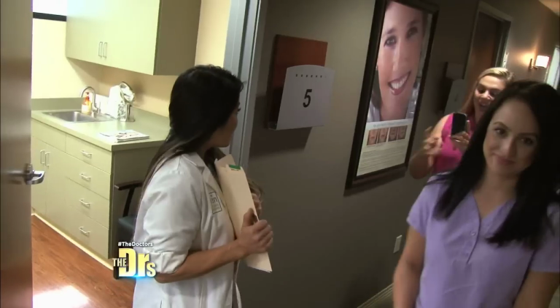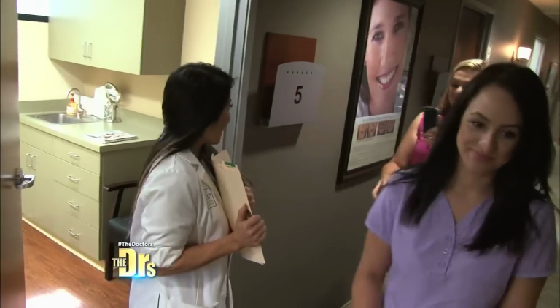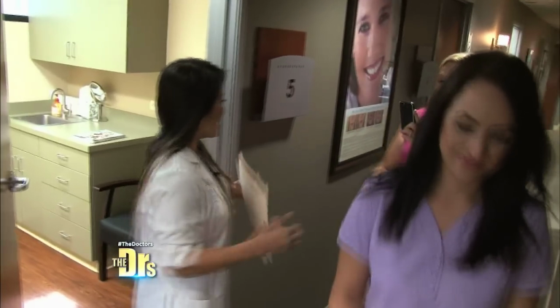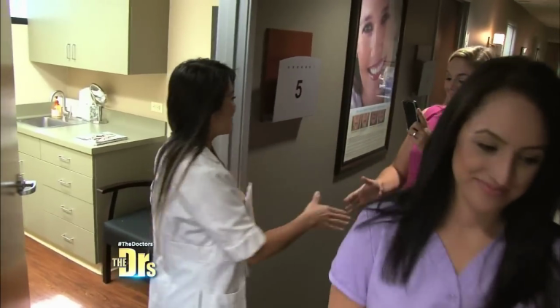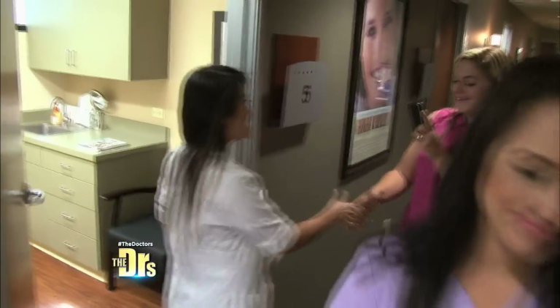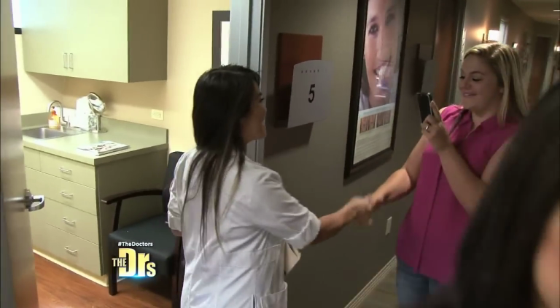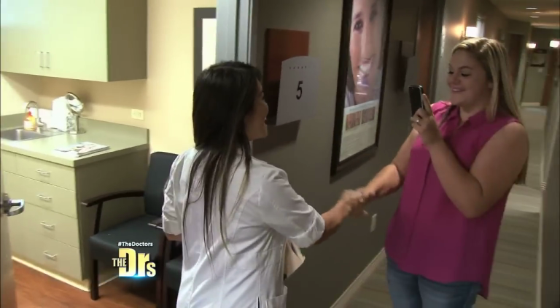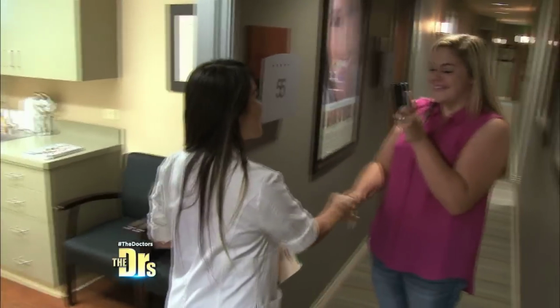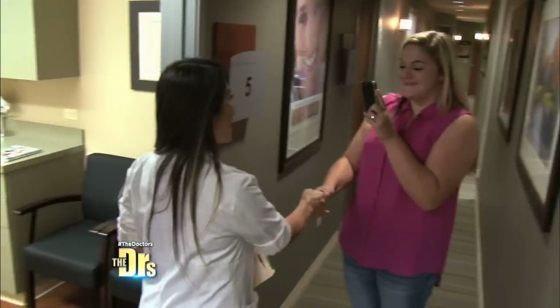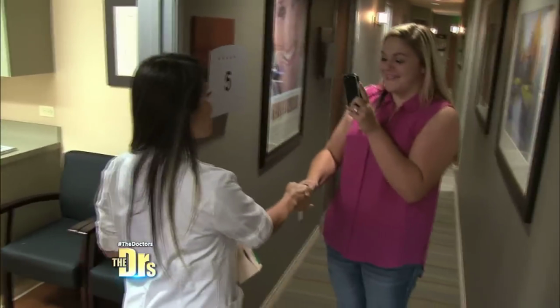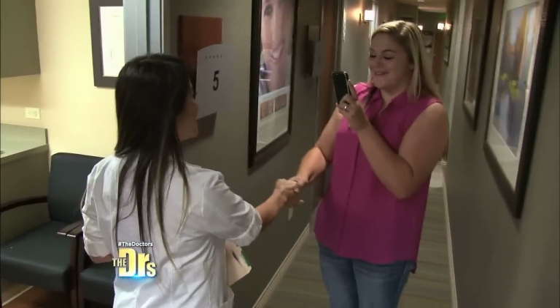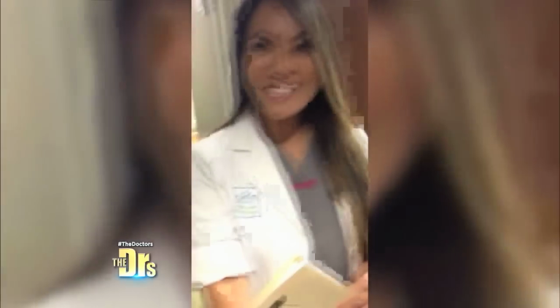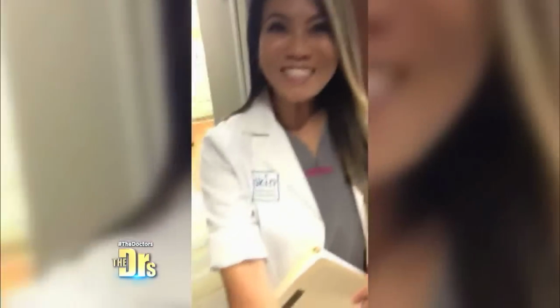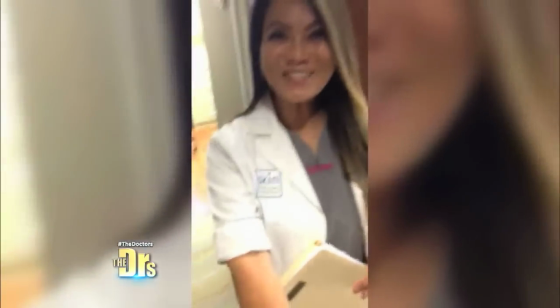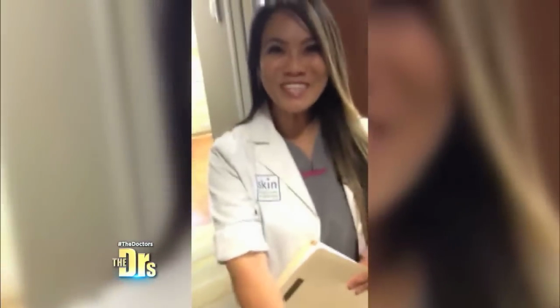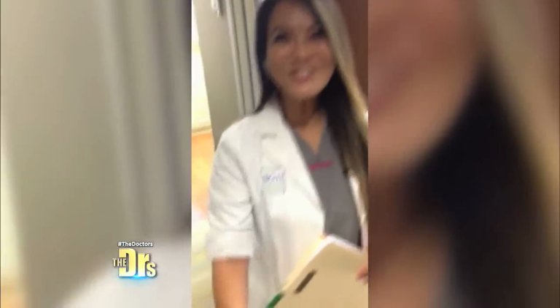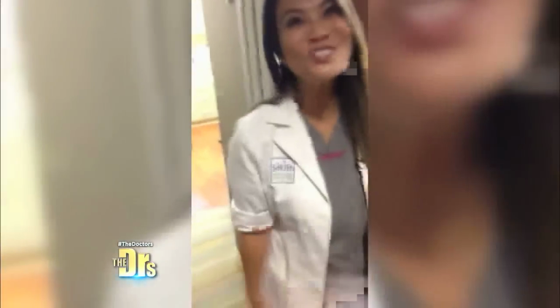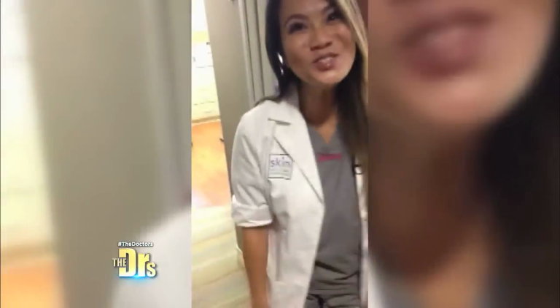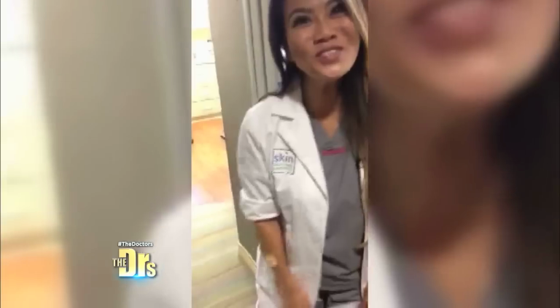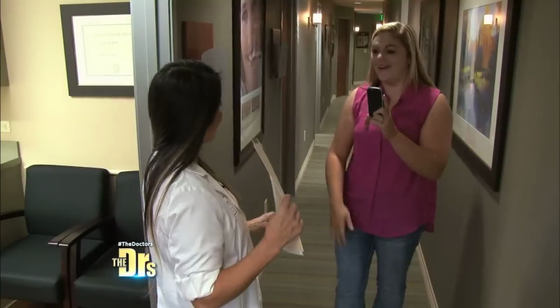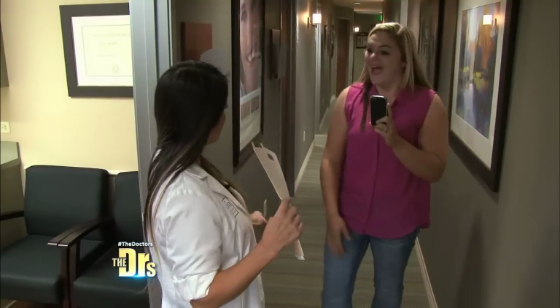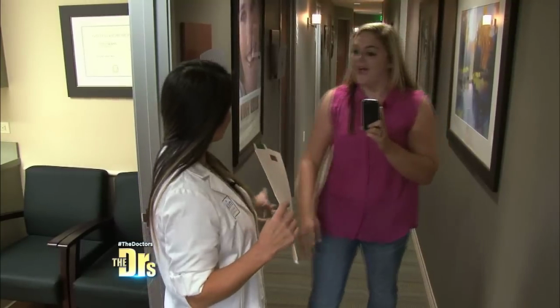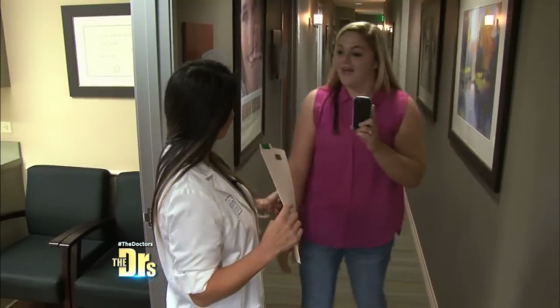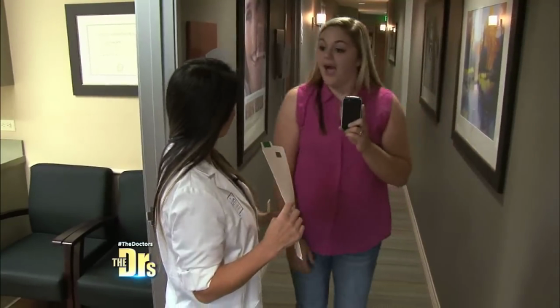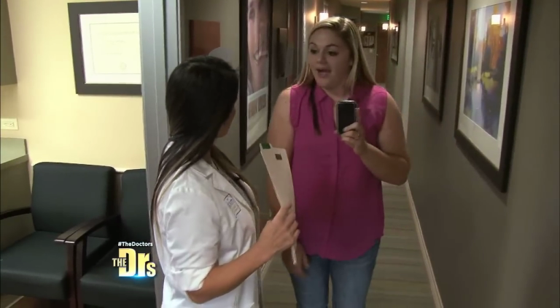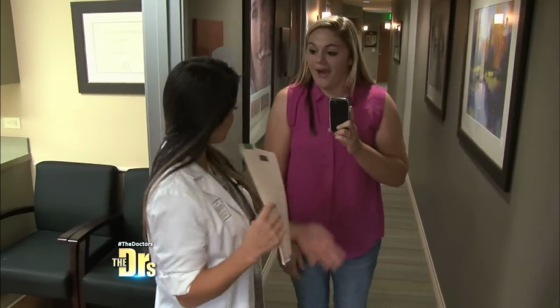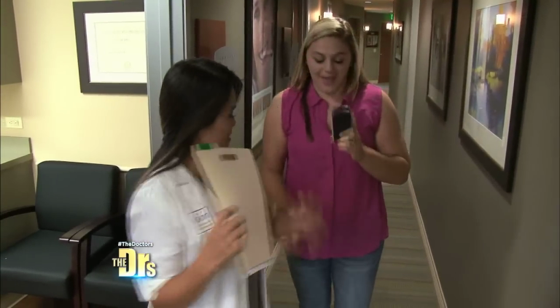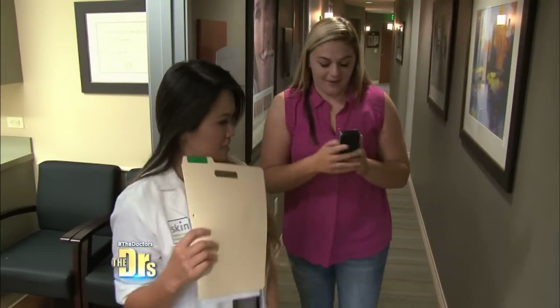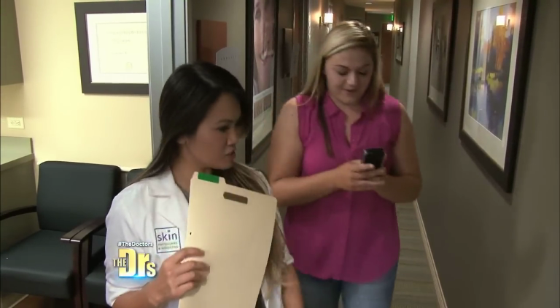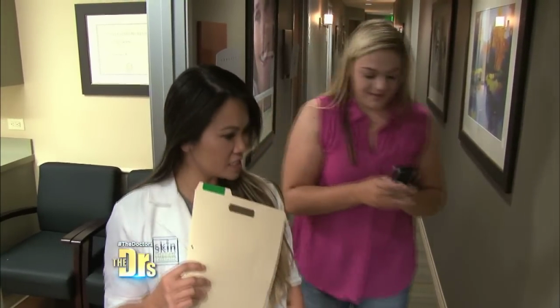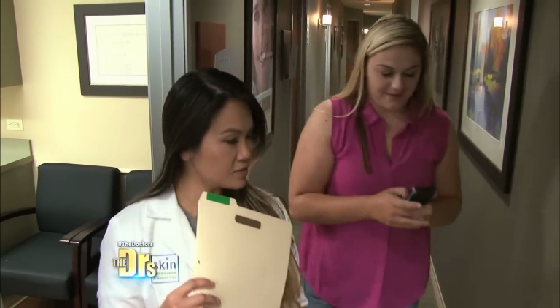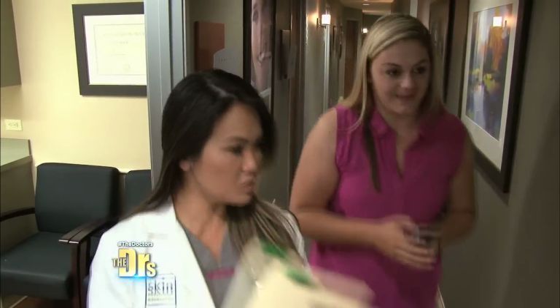Hi! How are you? It's nice to meet you. Let's take a look at you now. Let's go on into the room.